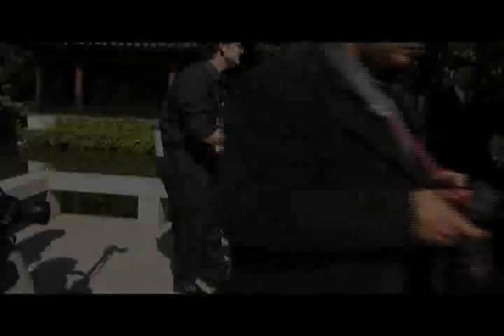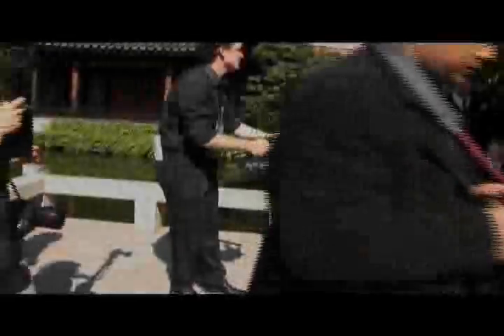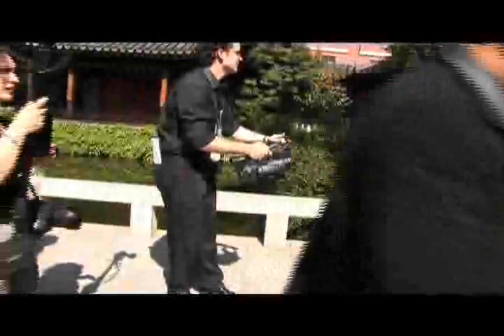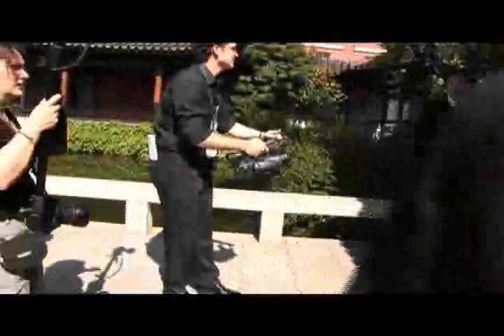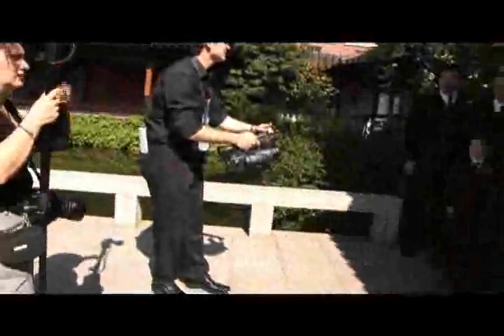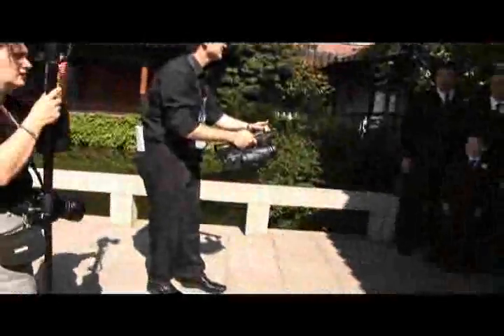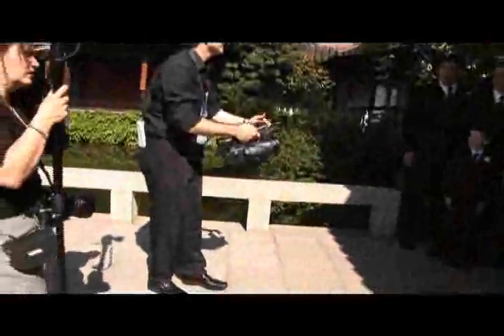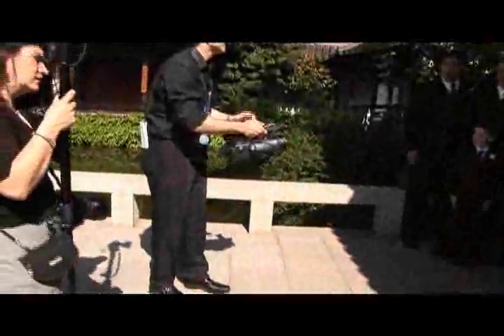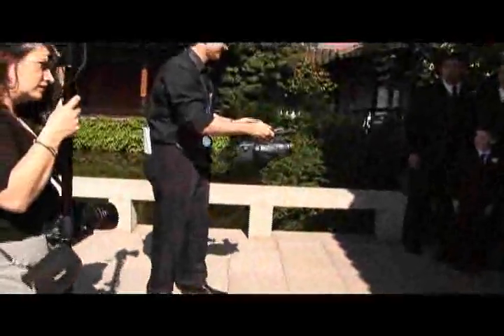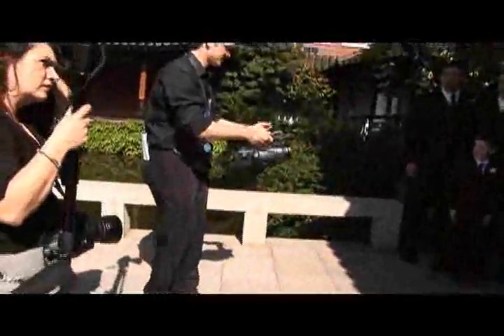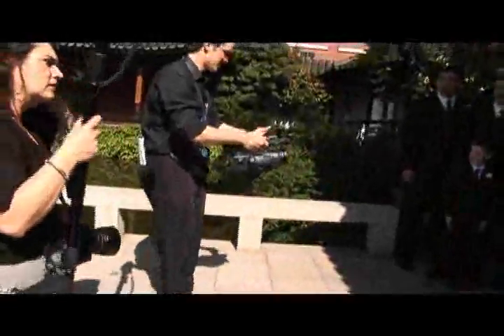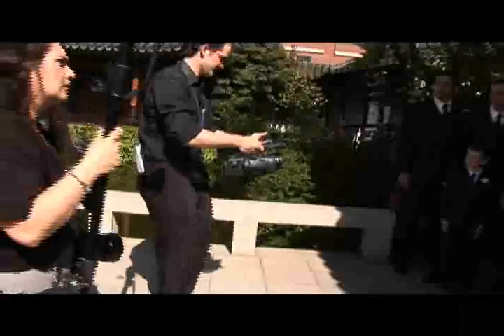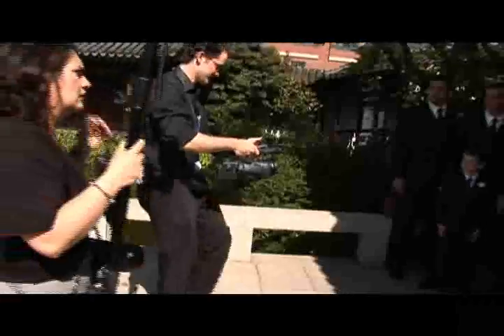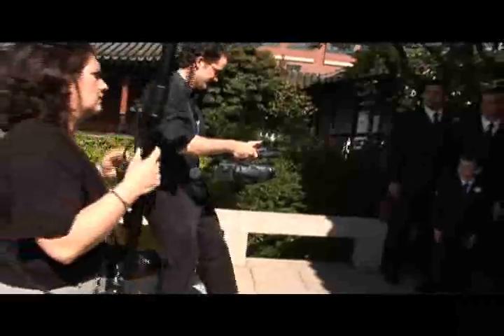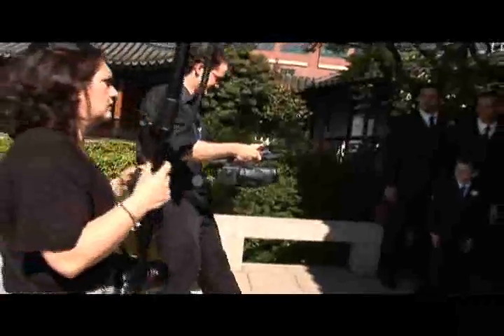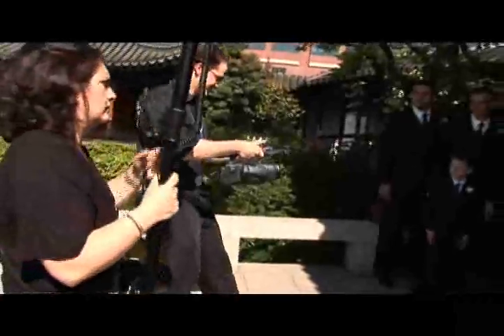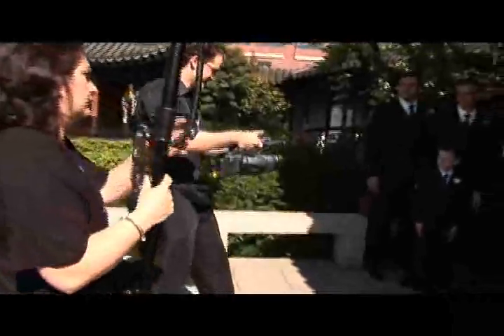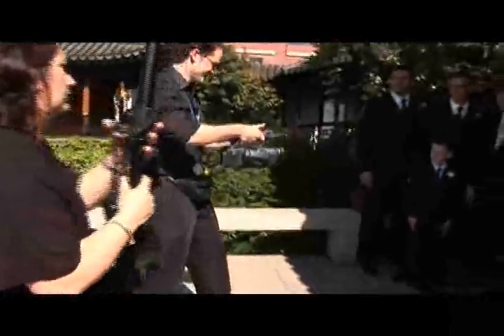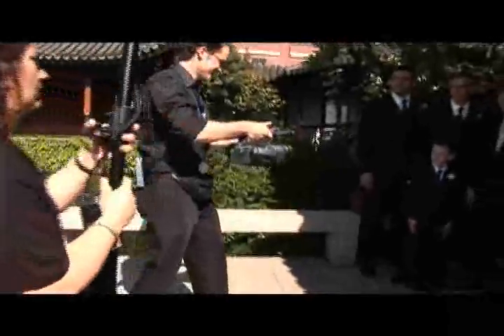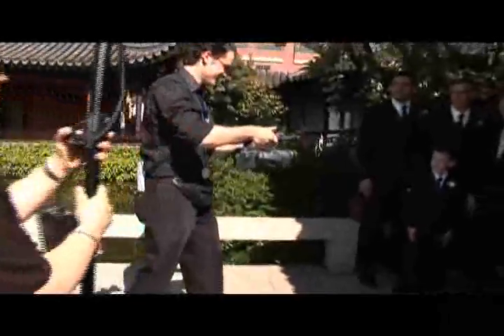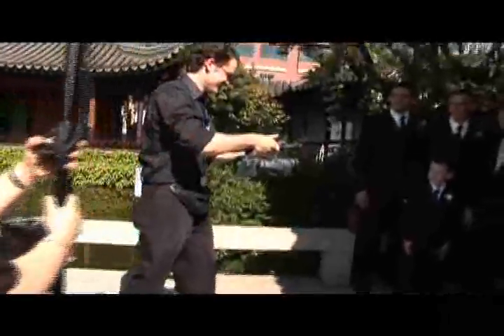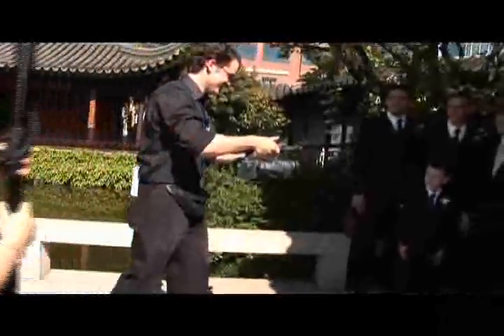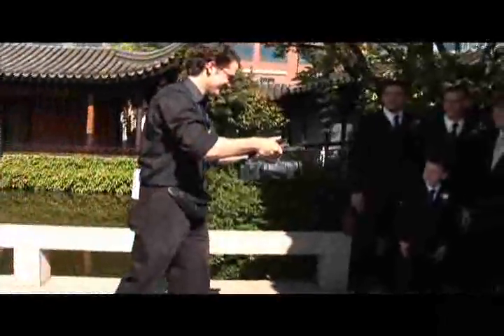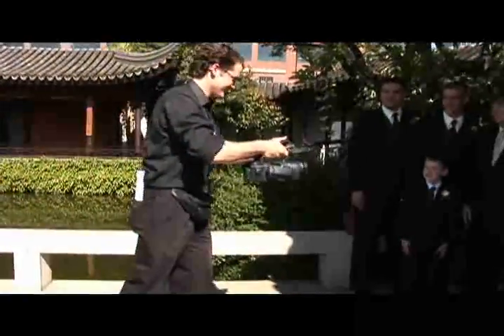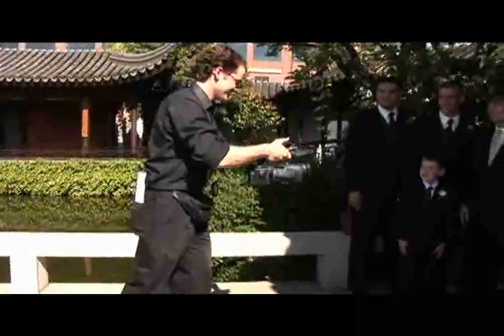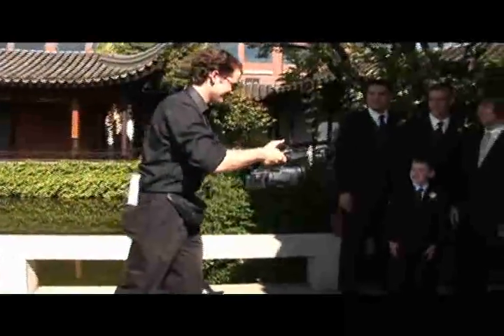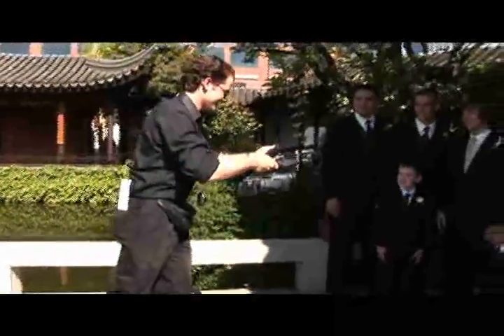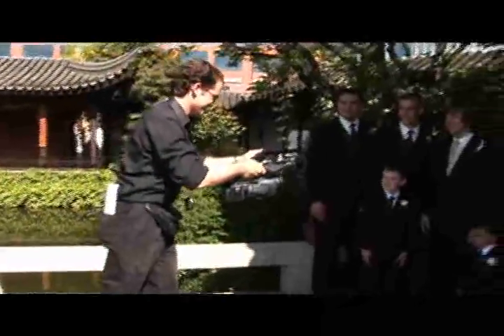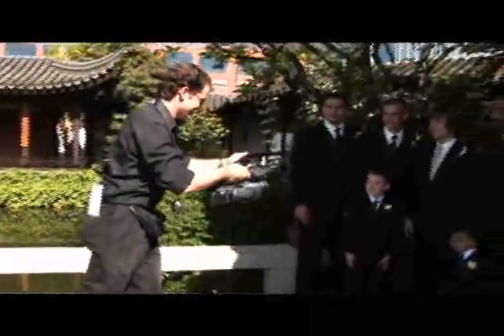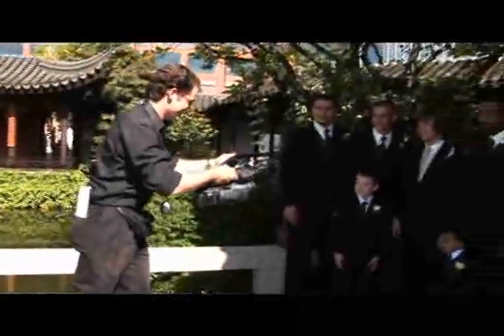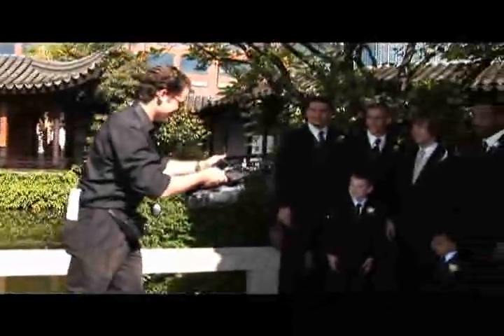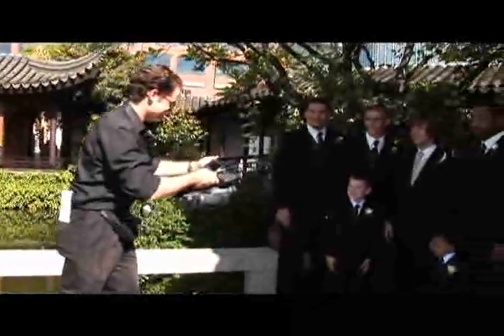Guys, I need you all to look at the lens. Smiles. Nice.